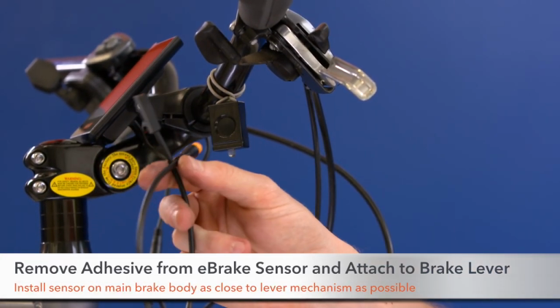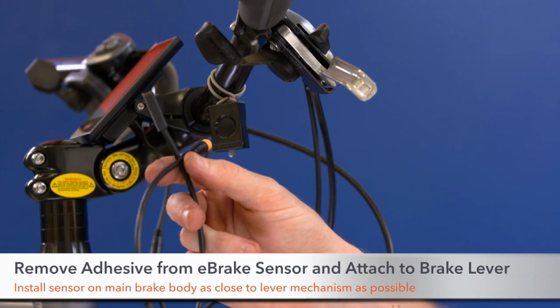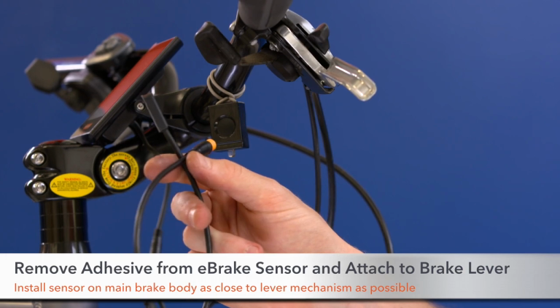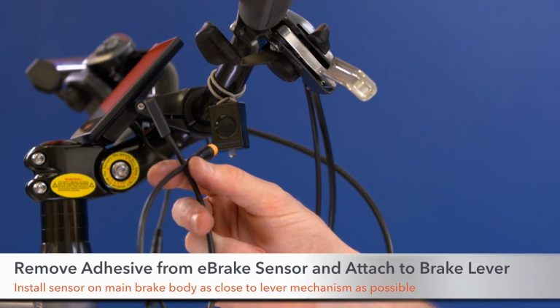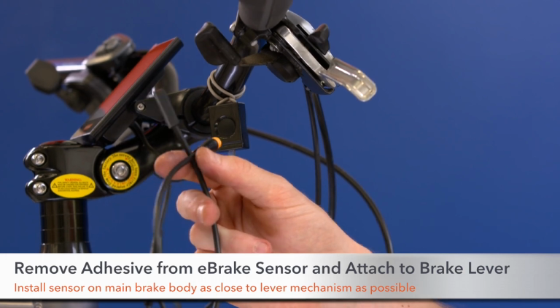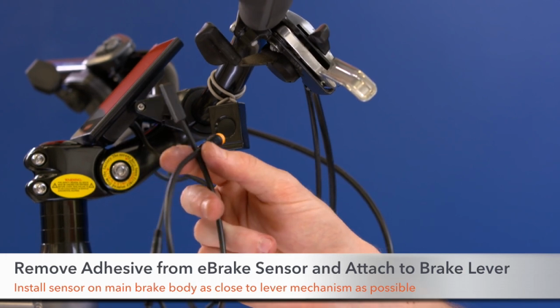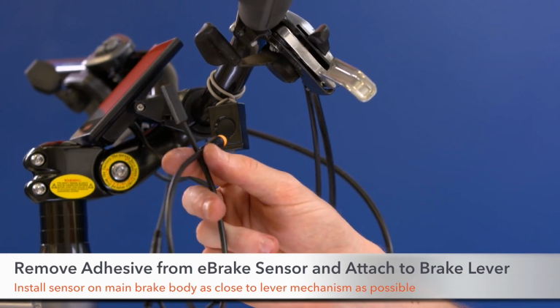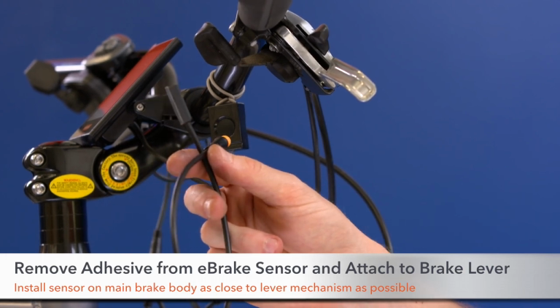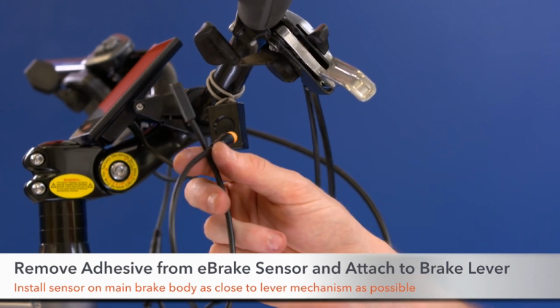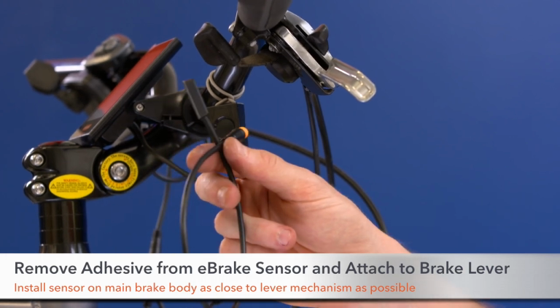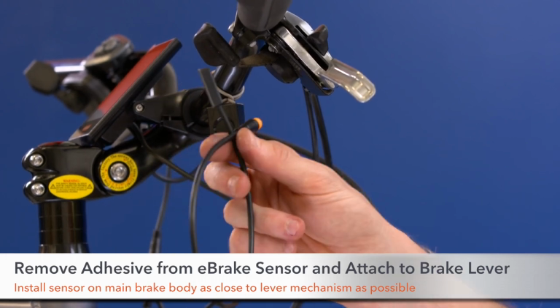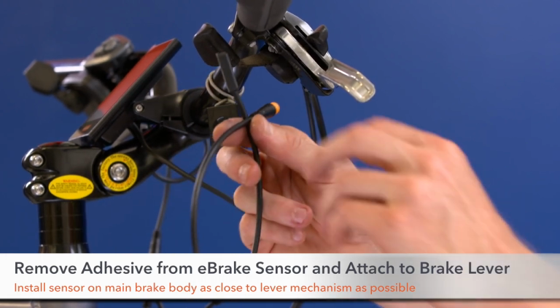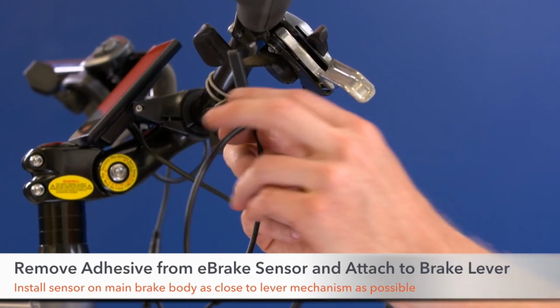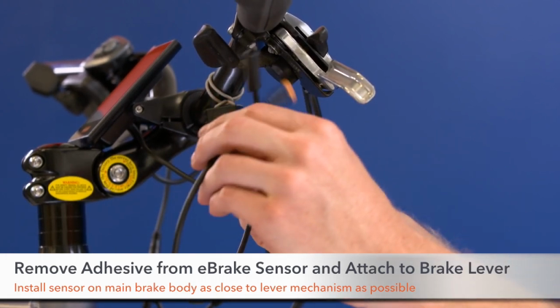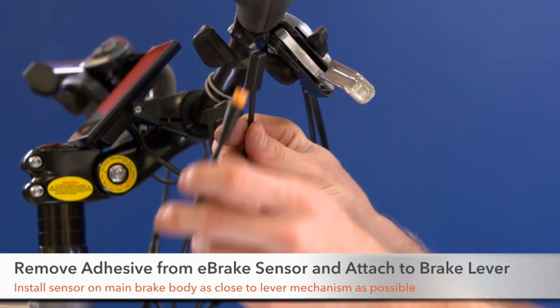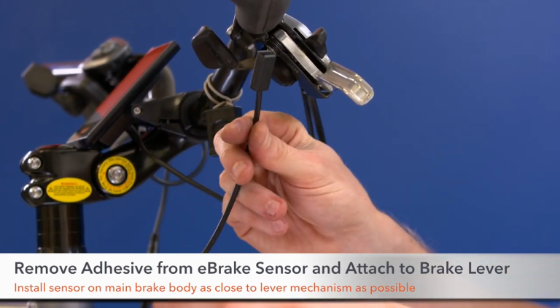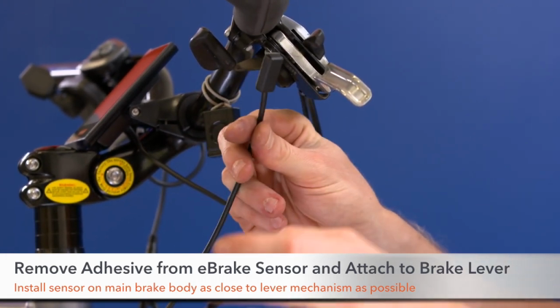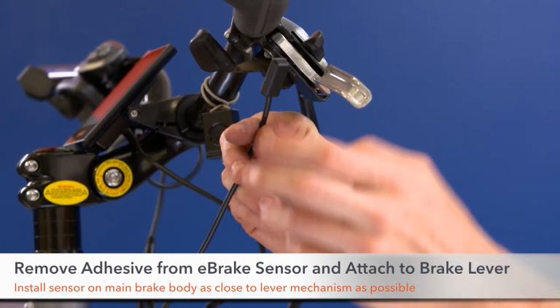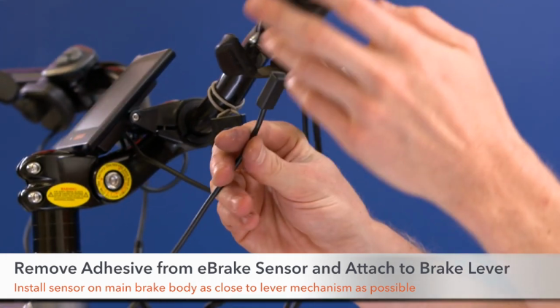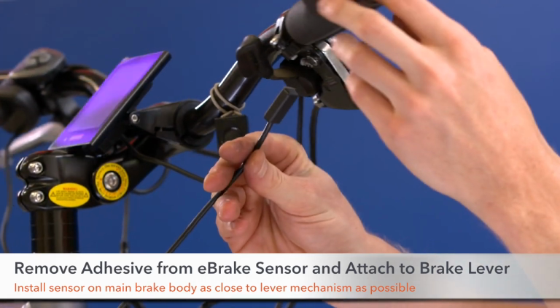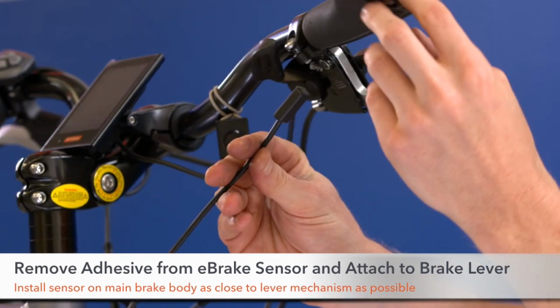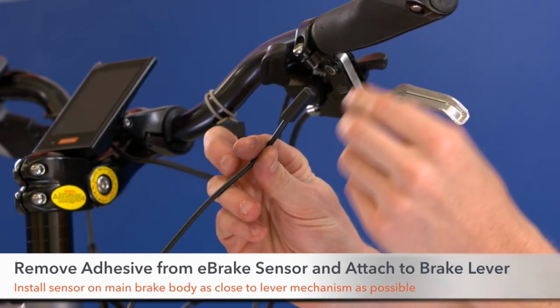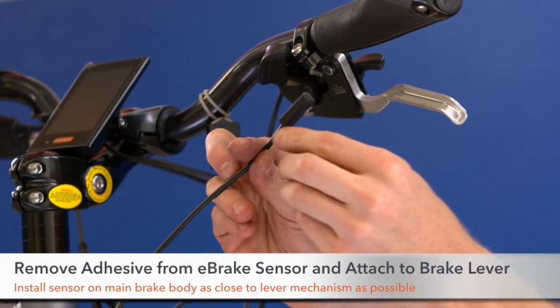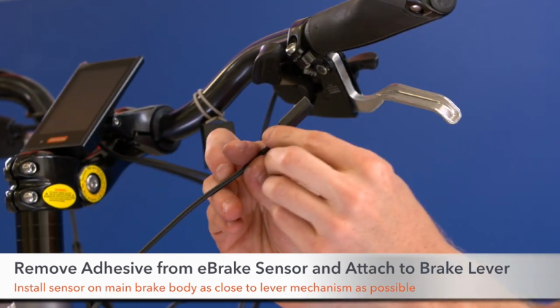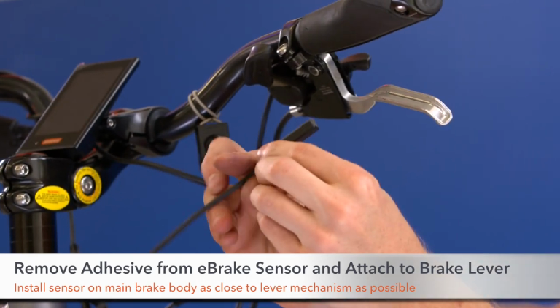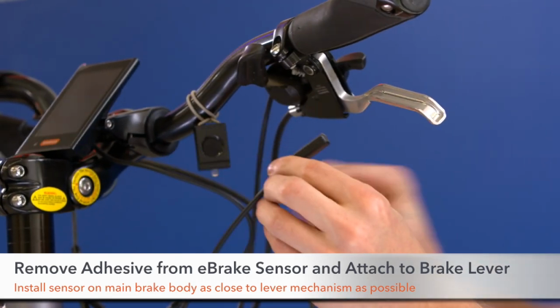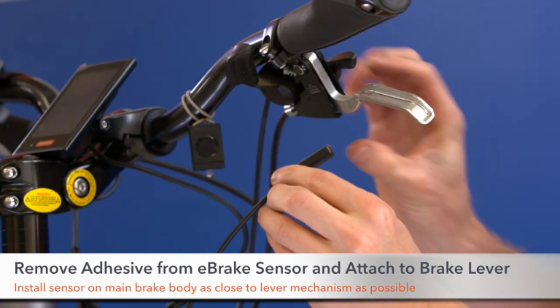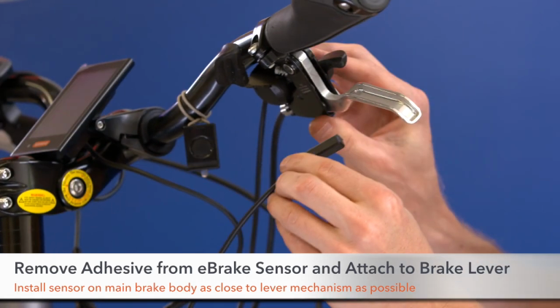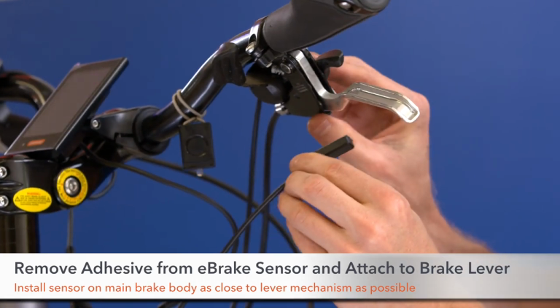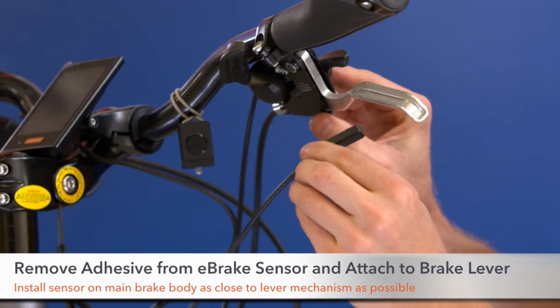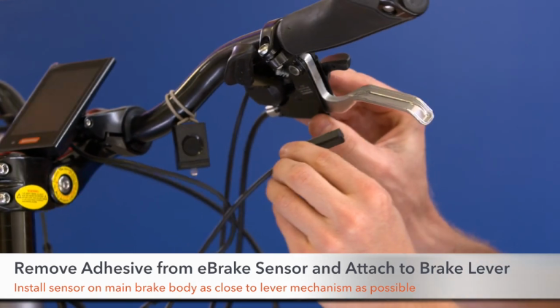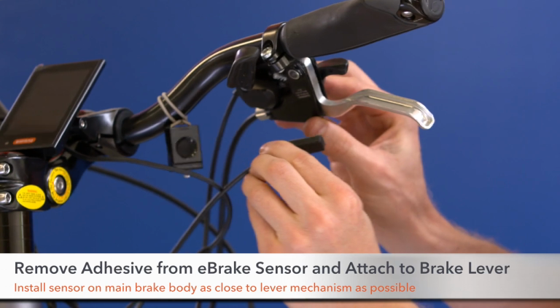Step one, take adhesive off the brake sensor cable and attach it to the bottom of the brake lever.